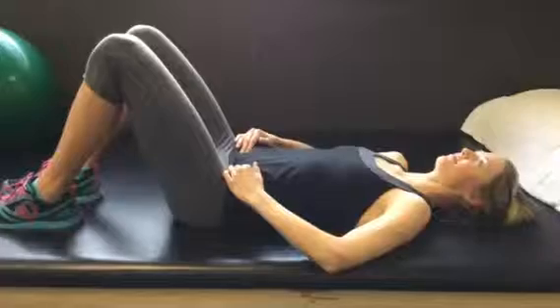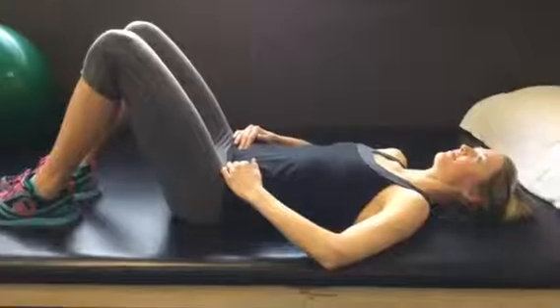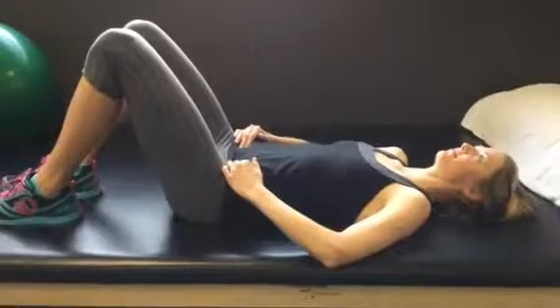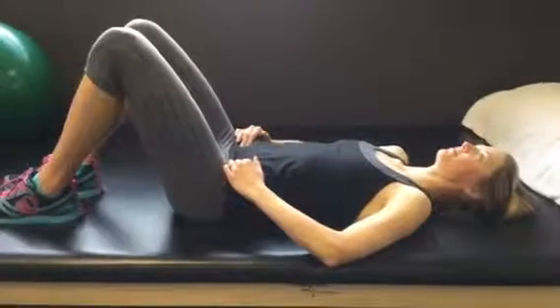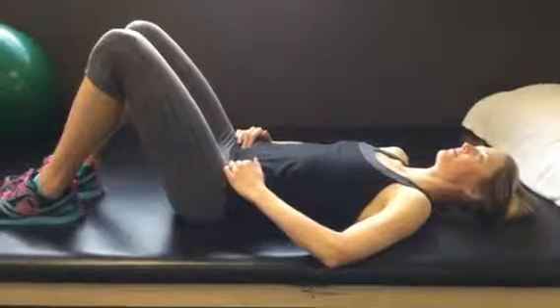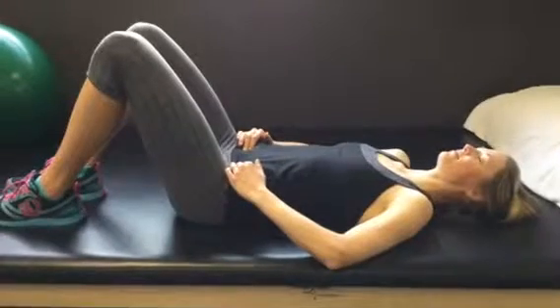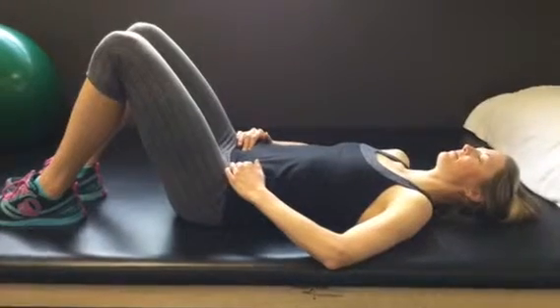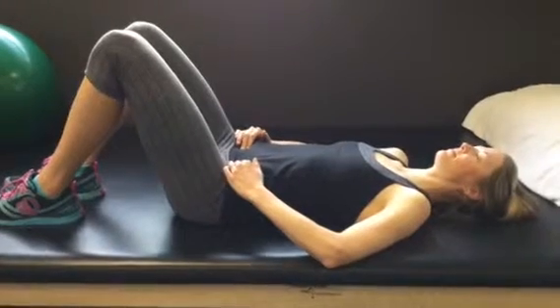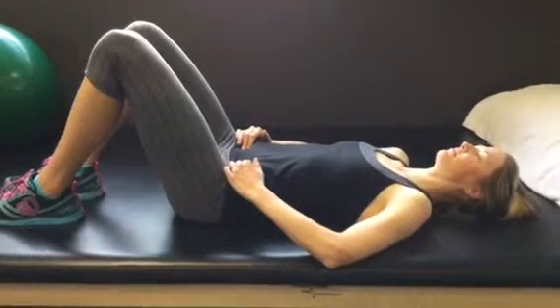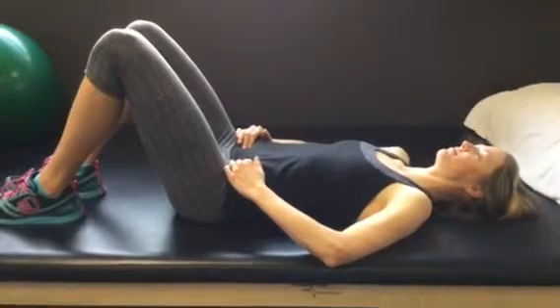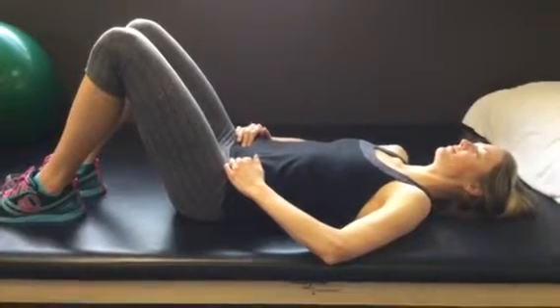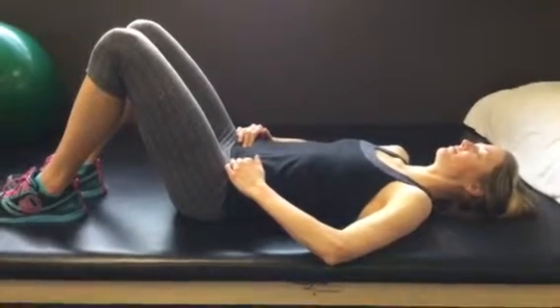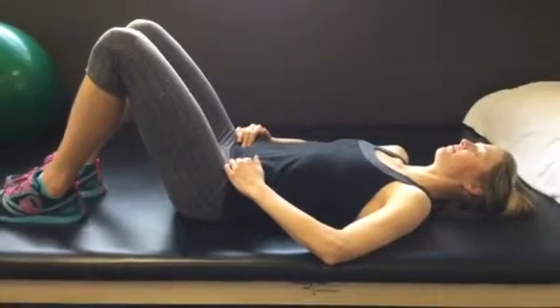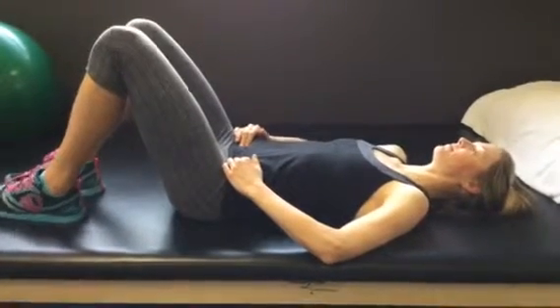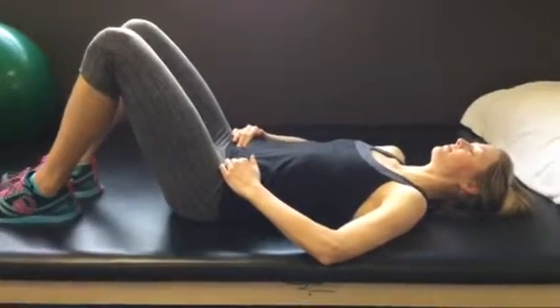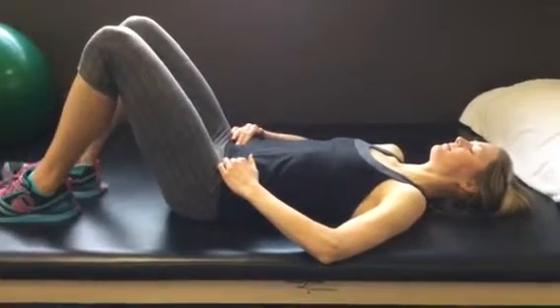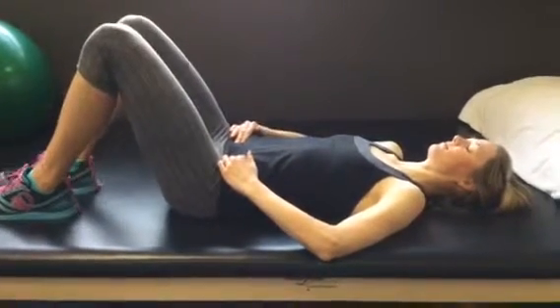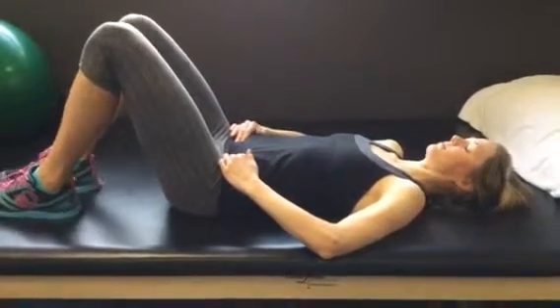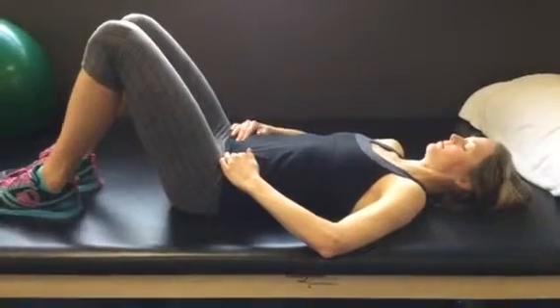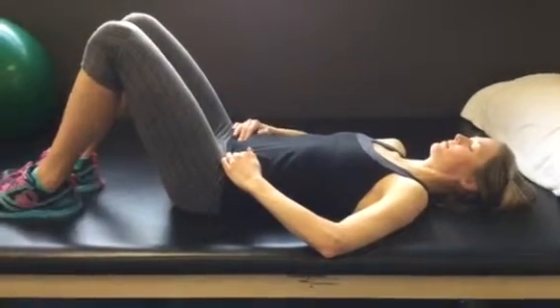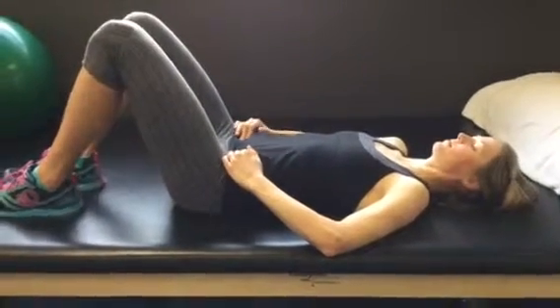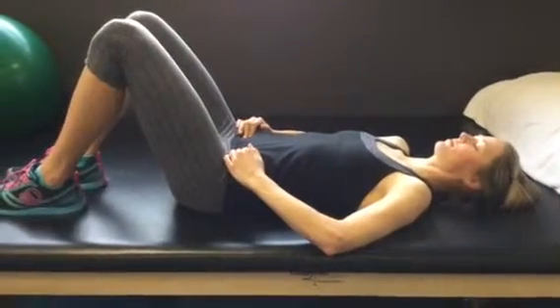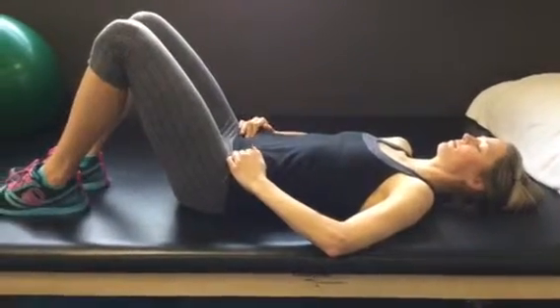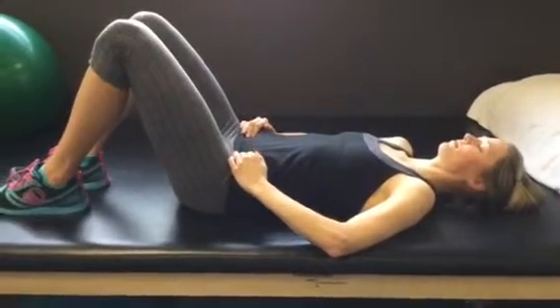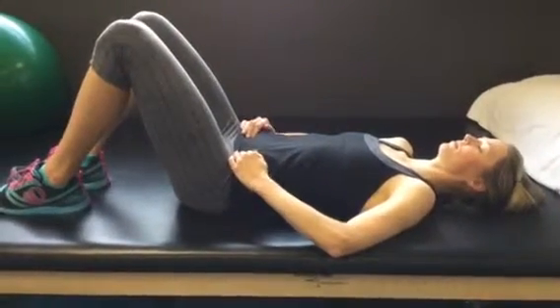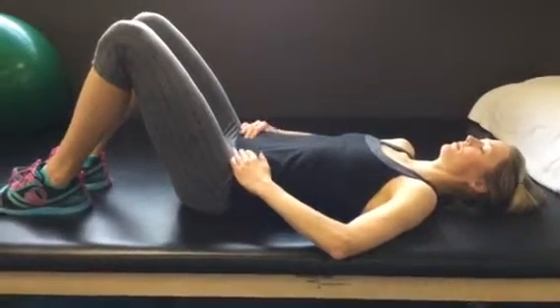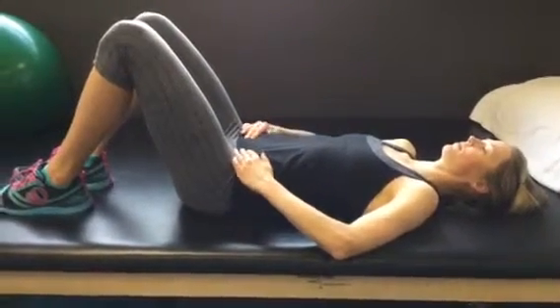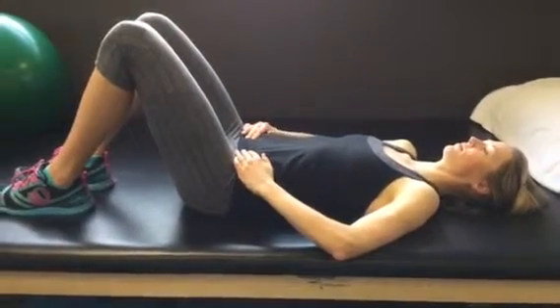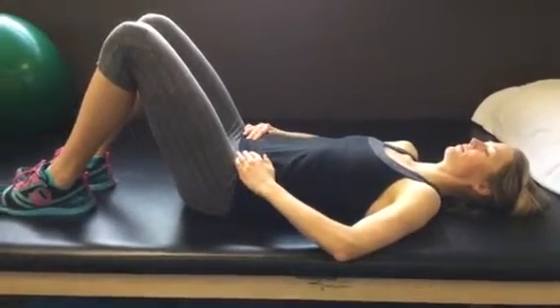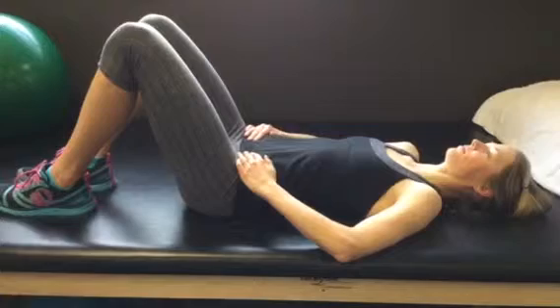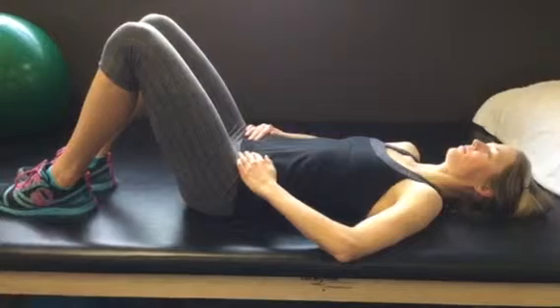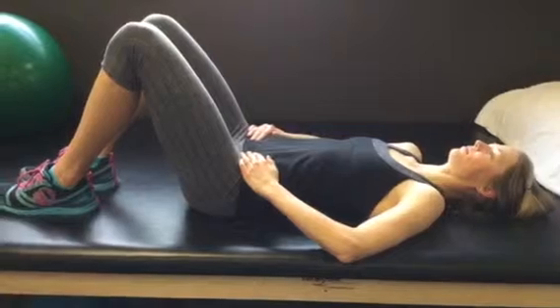Matt Schweitzer and Jamie Terry here from Alpine Physical Therapy. Today we're going to talk about finding the transverse abdominus muscle.